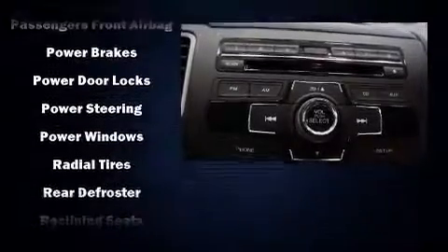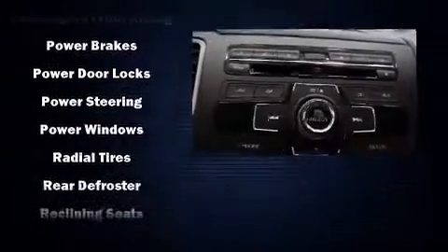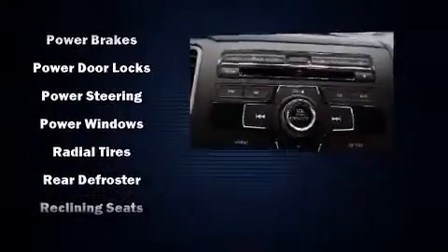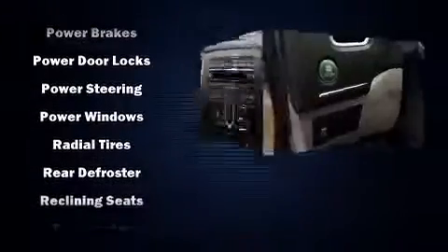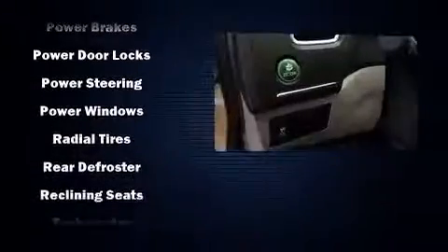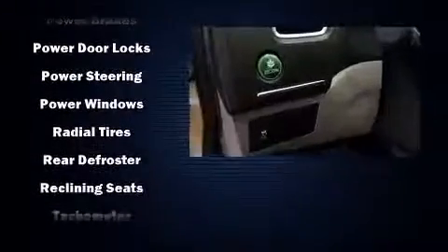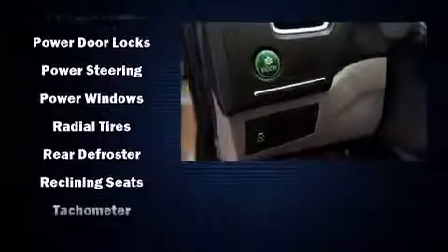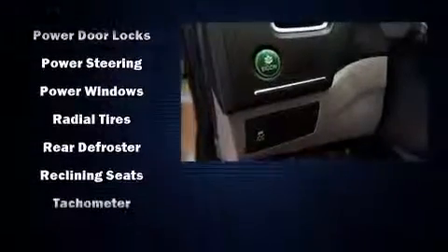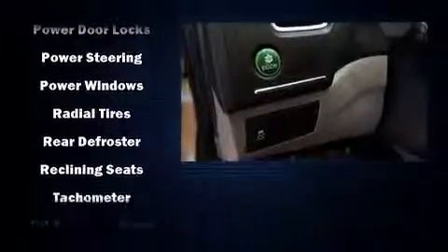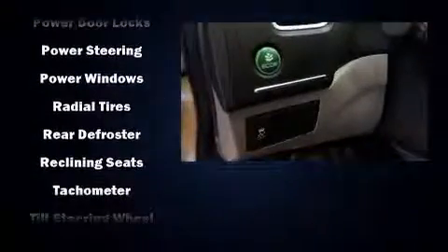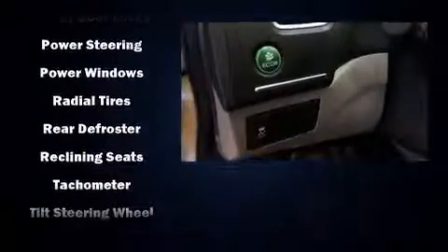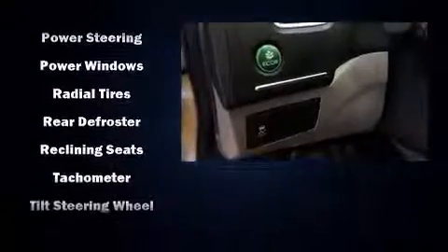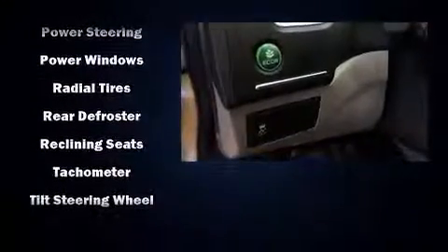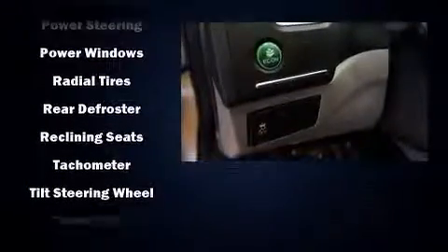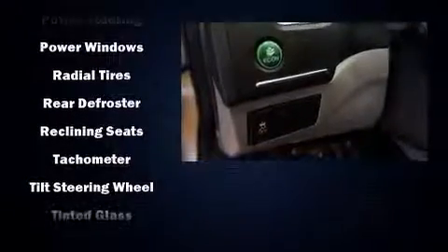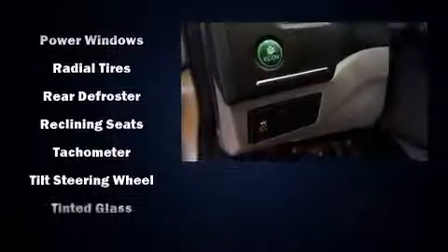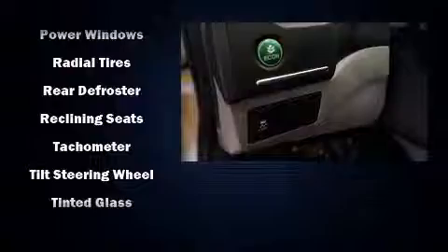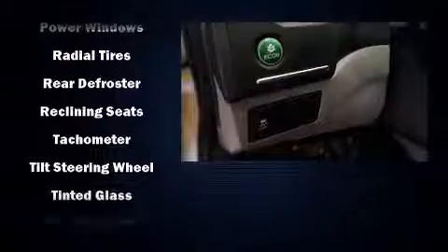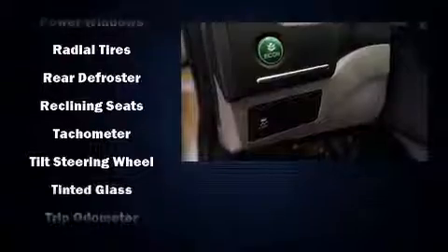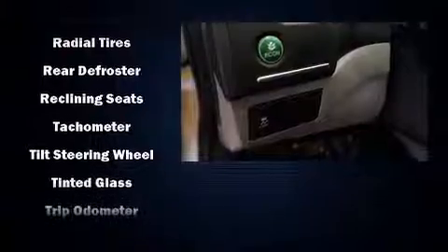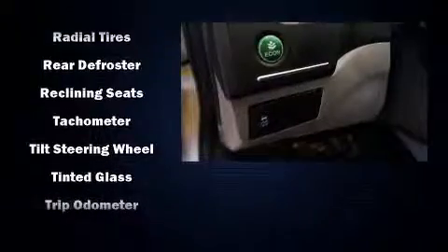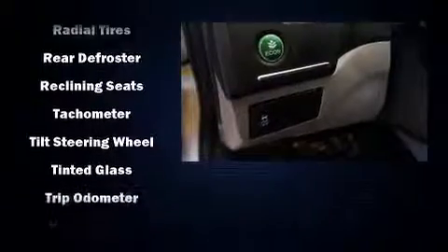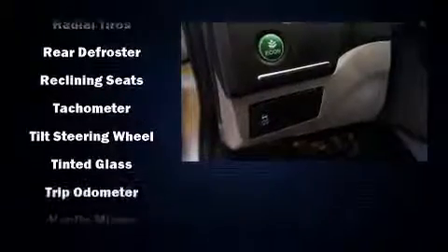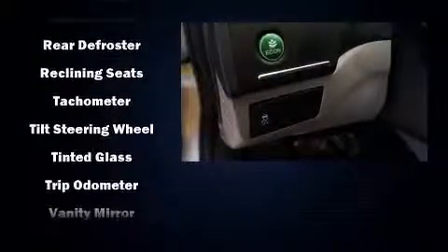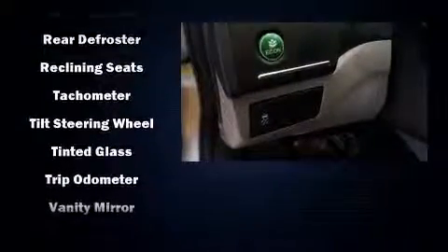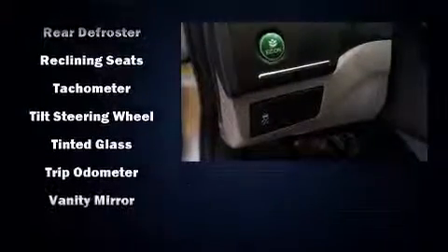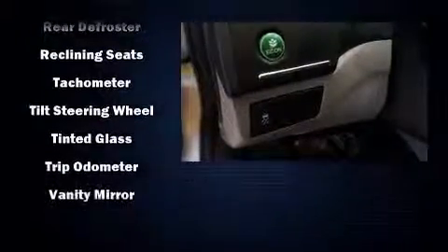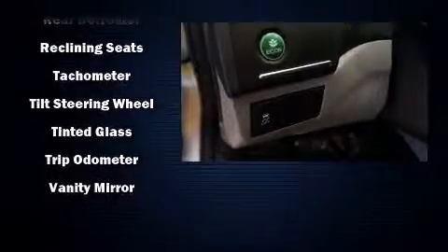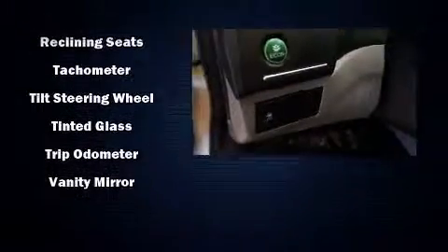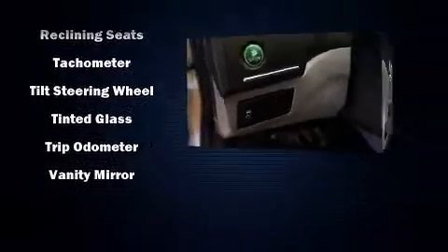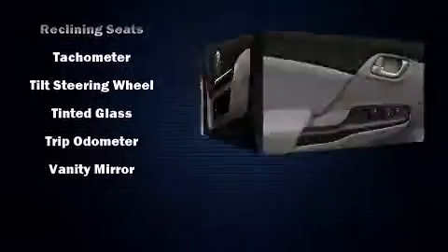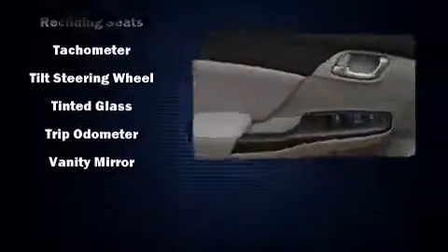It also arrives with a Carfax history report, providing you peace of mind with detailed information.